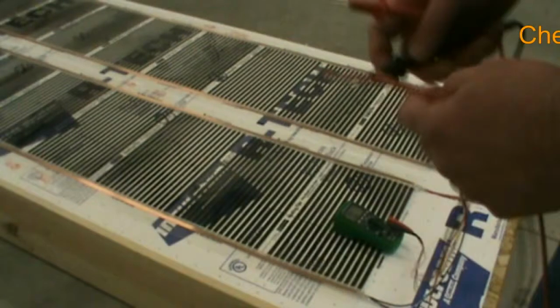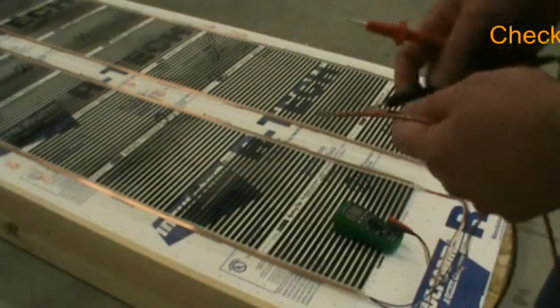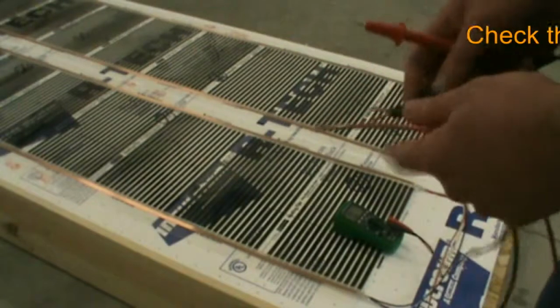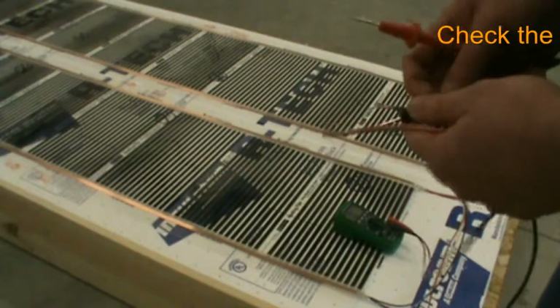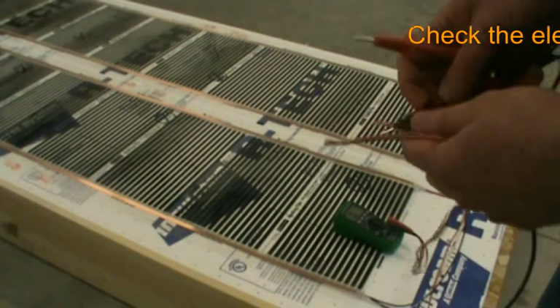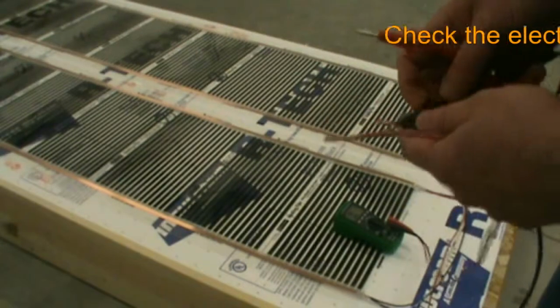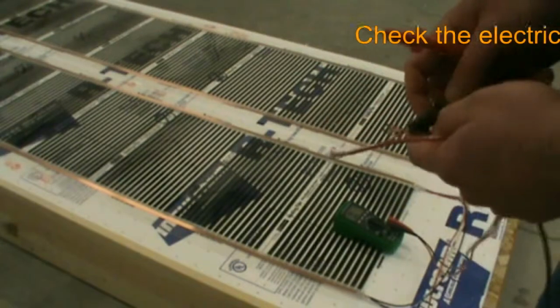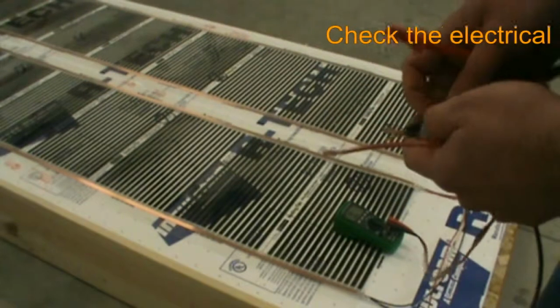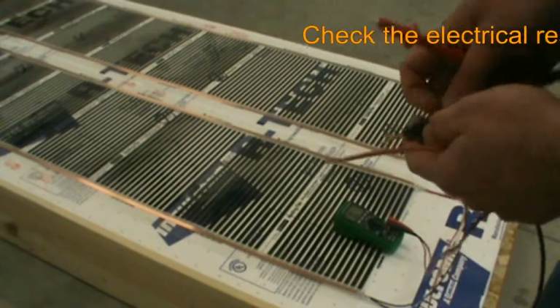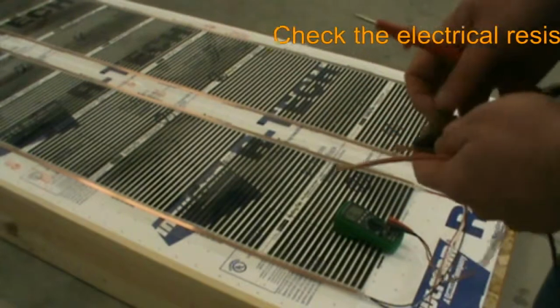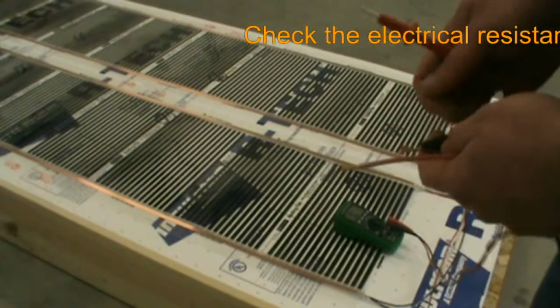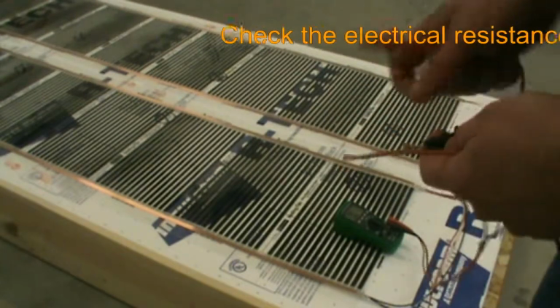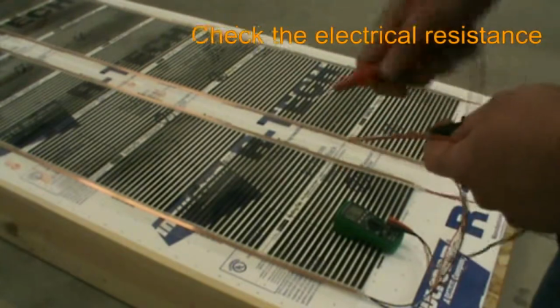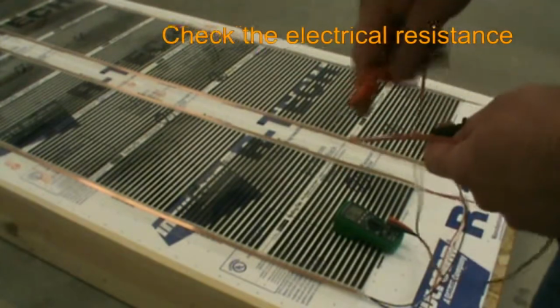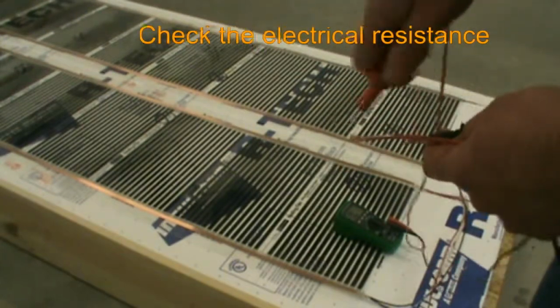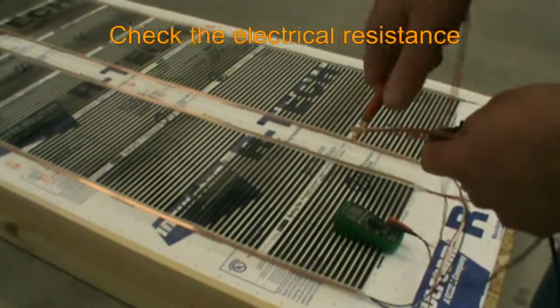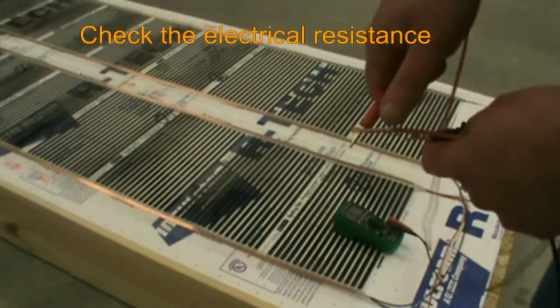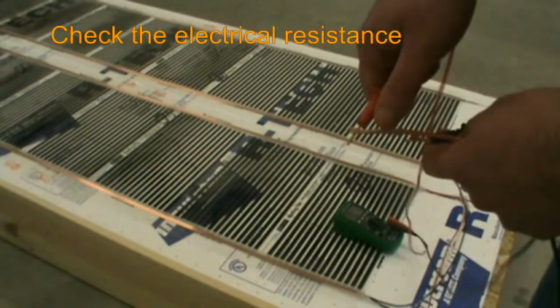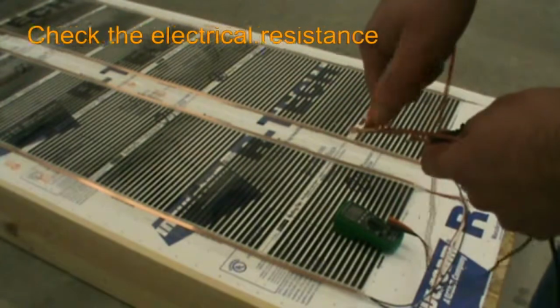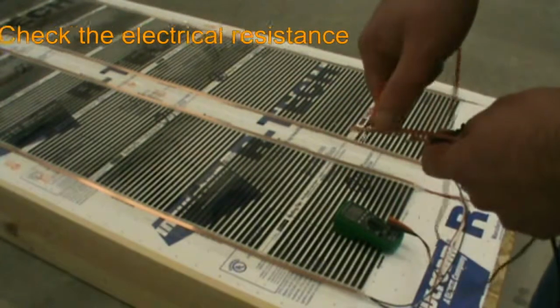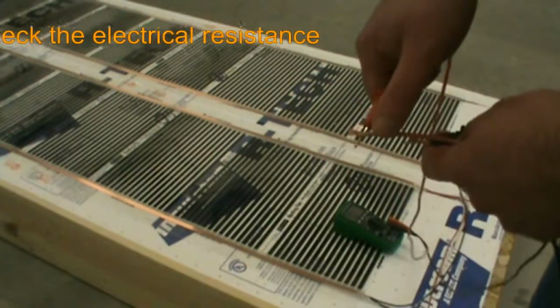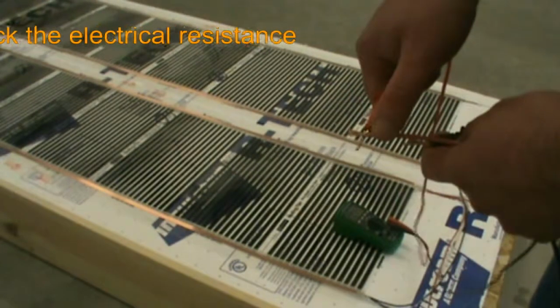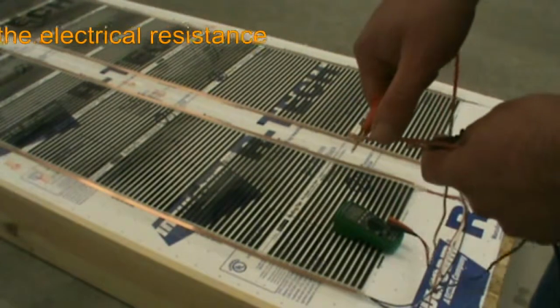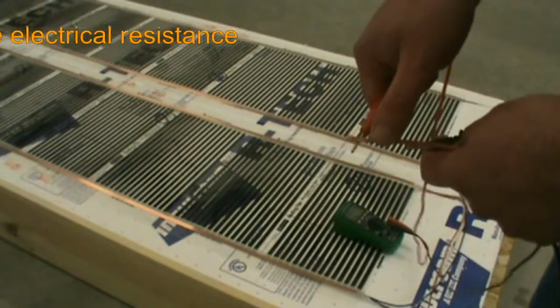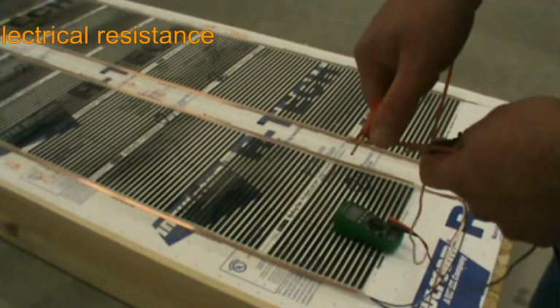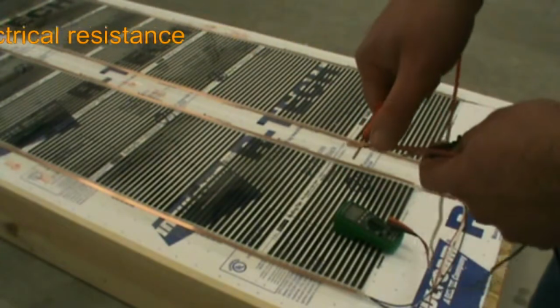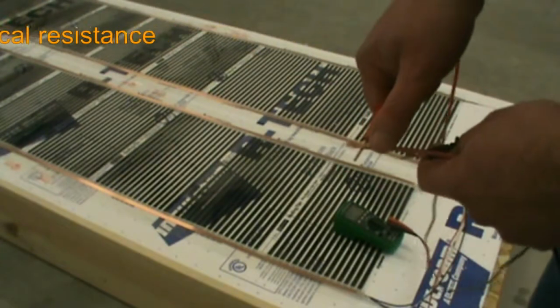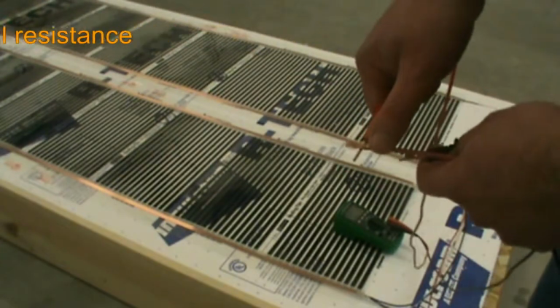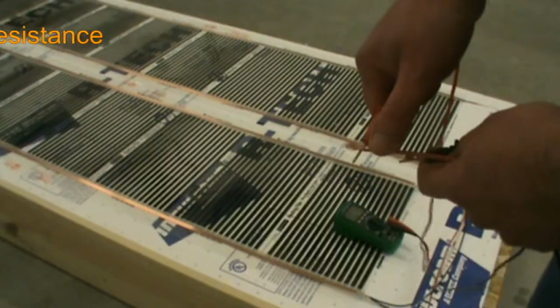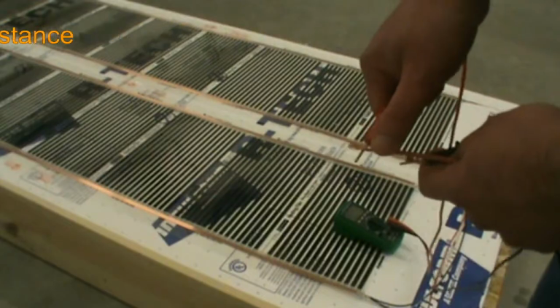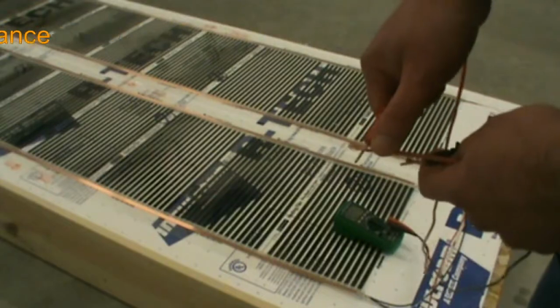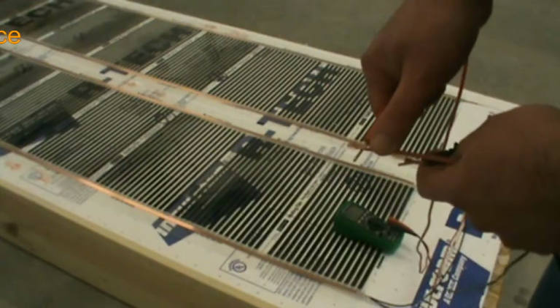Now that all of the electrical connections have been made, we verify that our resistance is within design tolerance by using an ohmmeter.